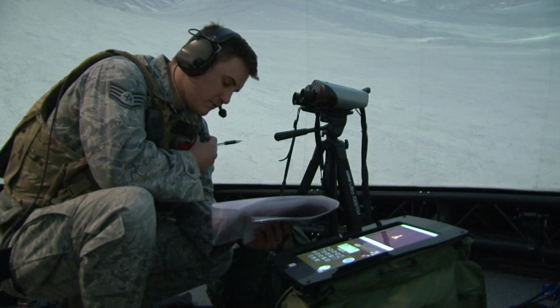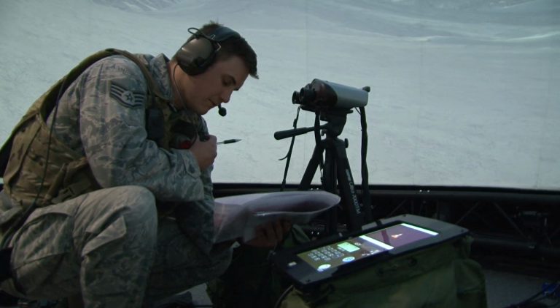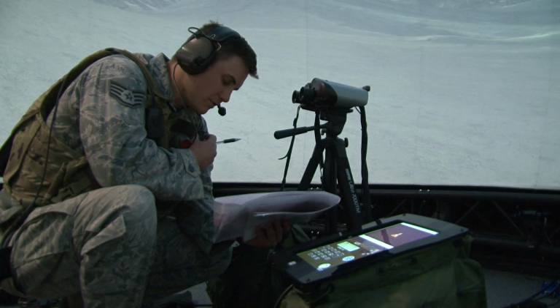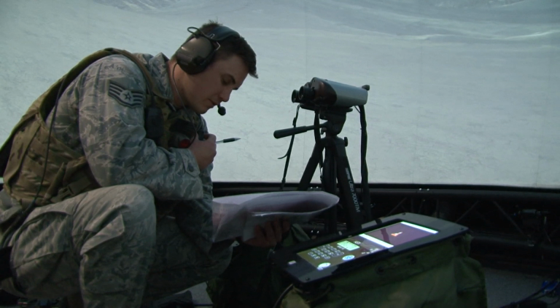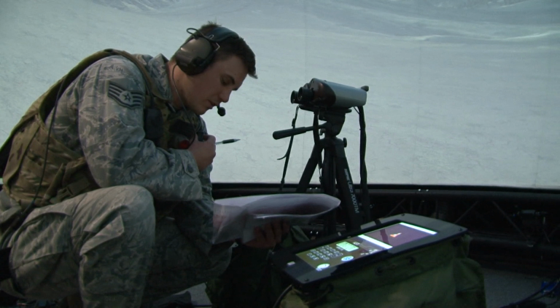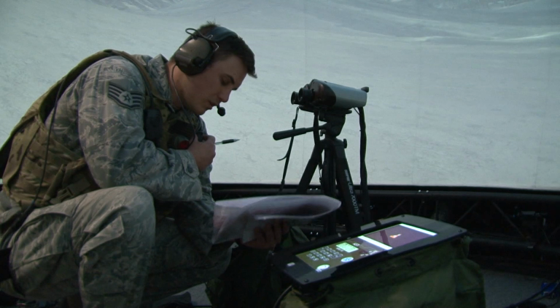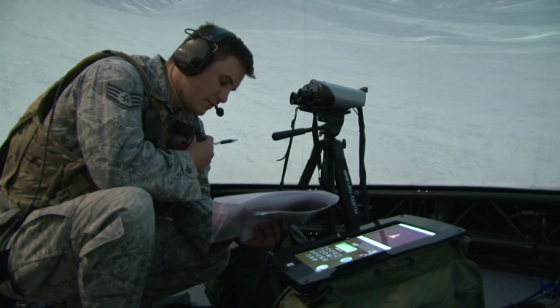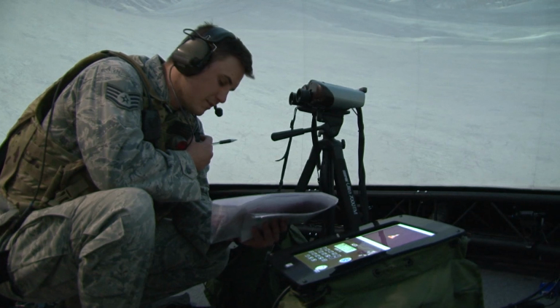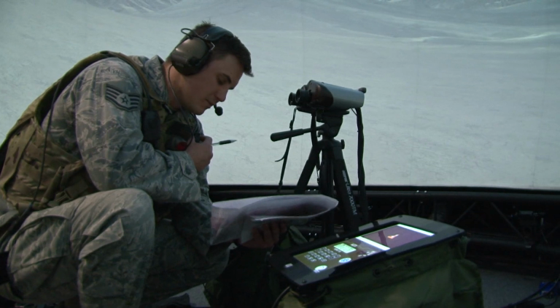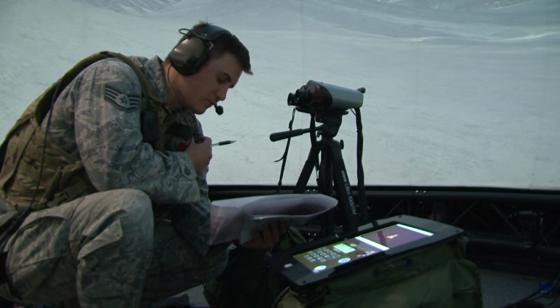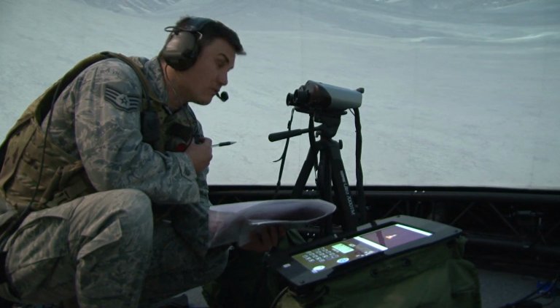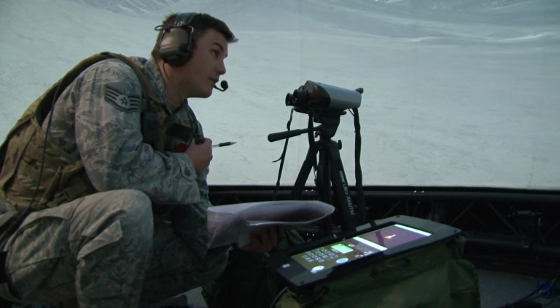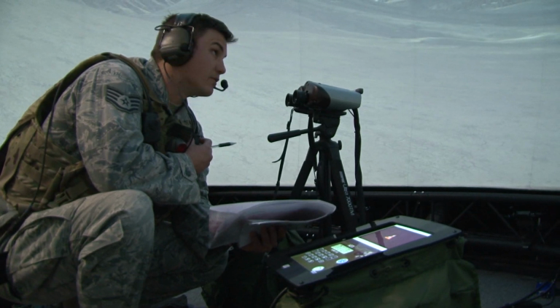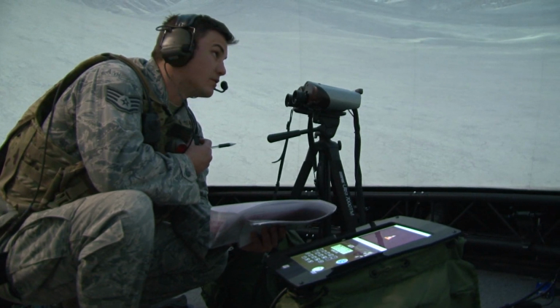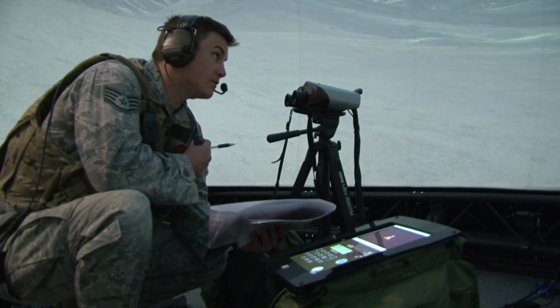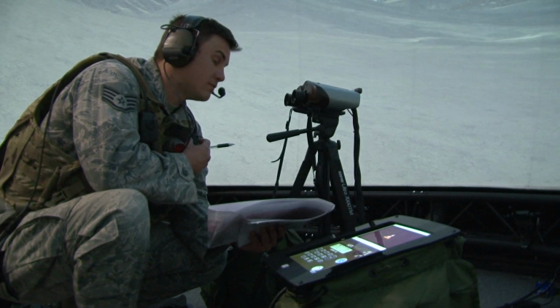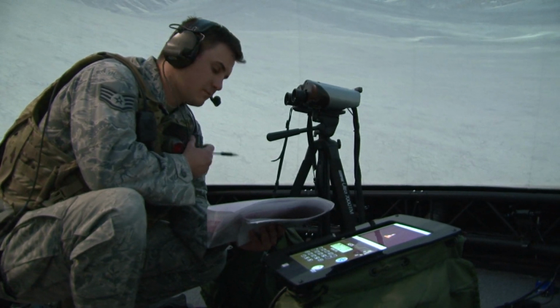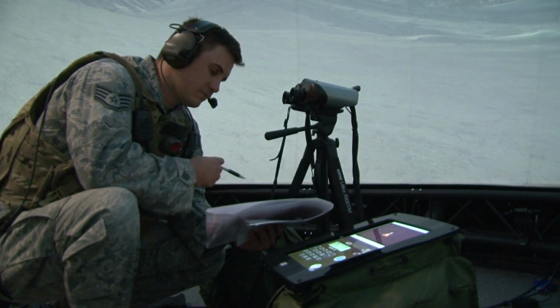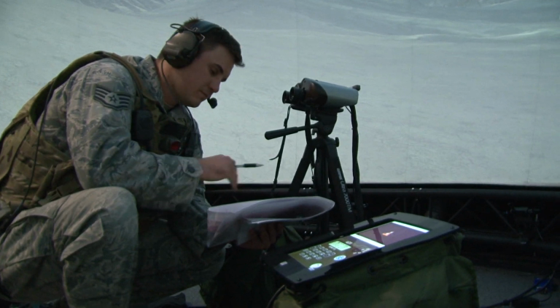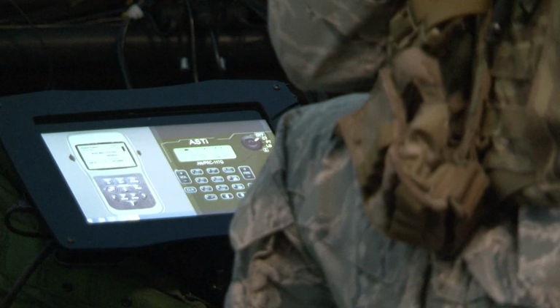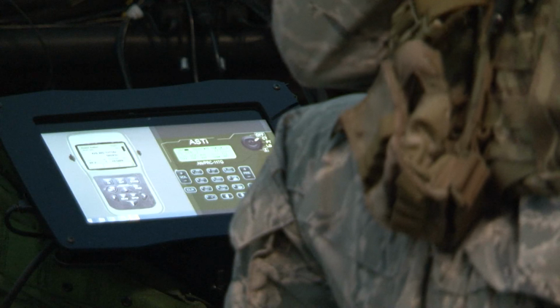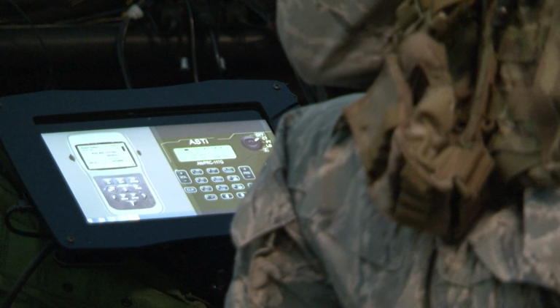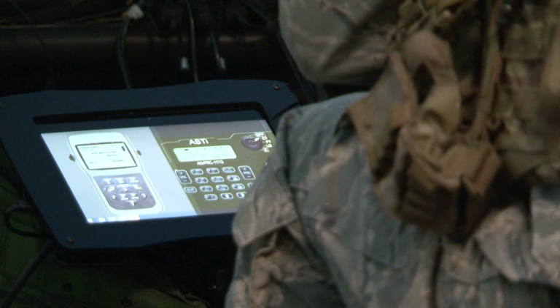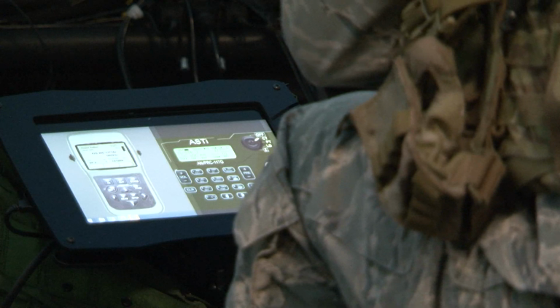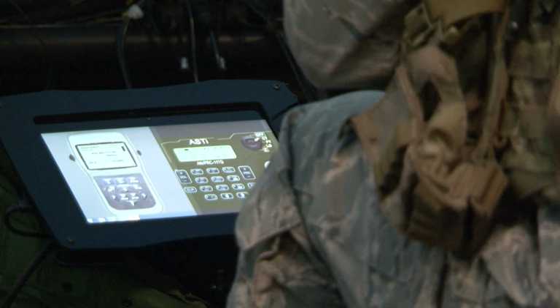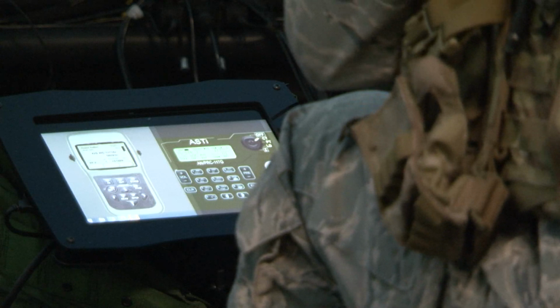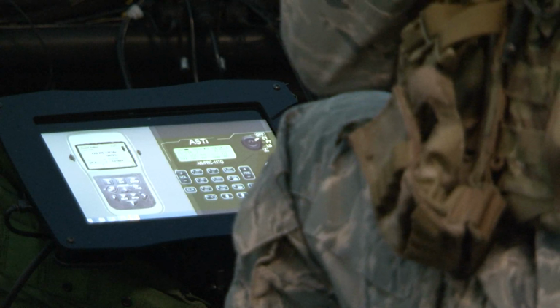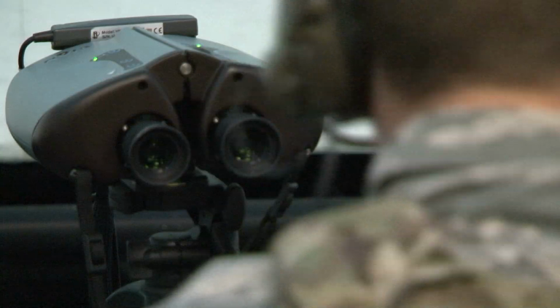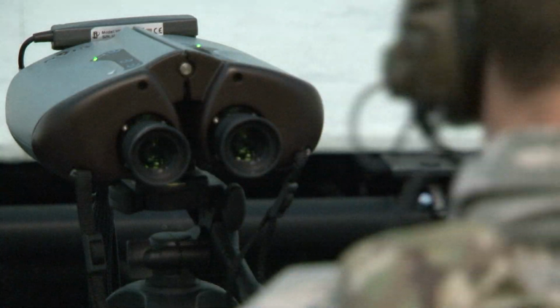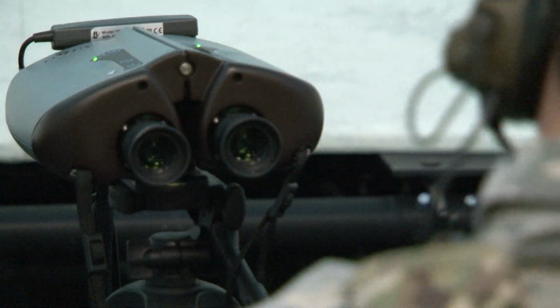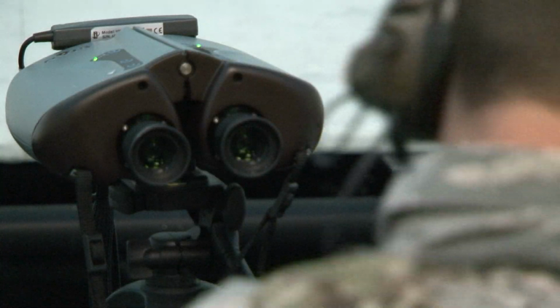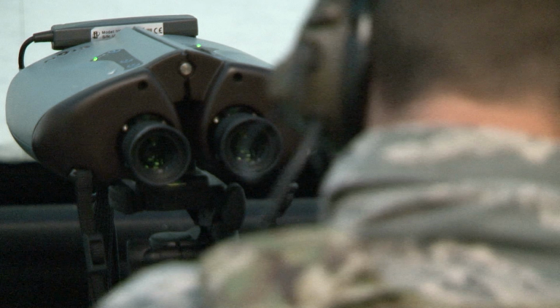Quantidine will be installing numerous systems across the U.S. this year, including systems for the active duty Air Force and the Marines.